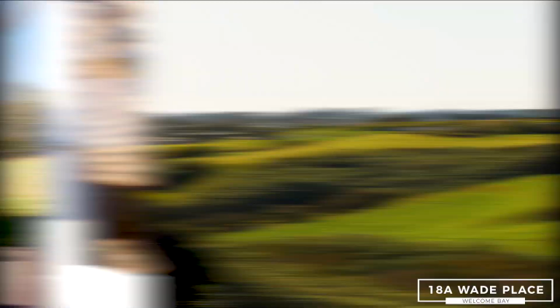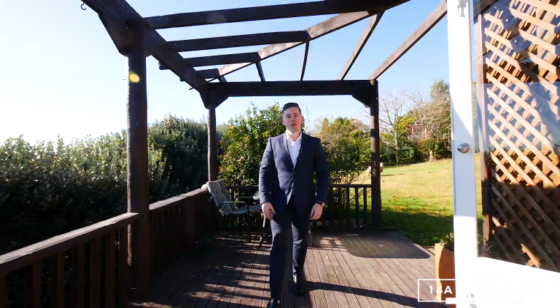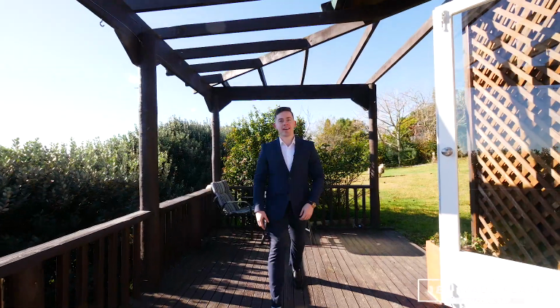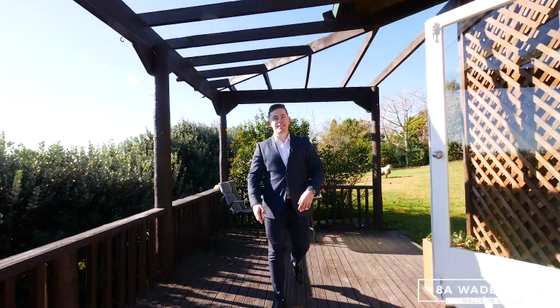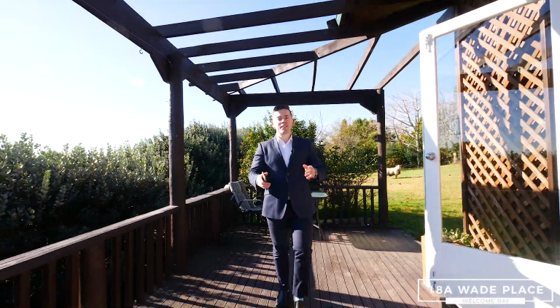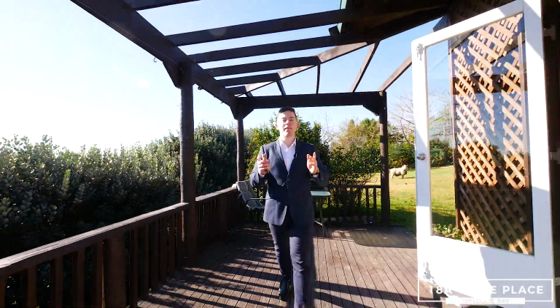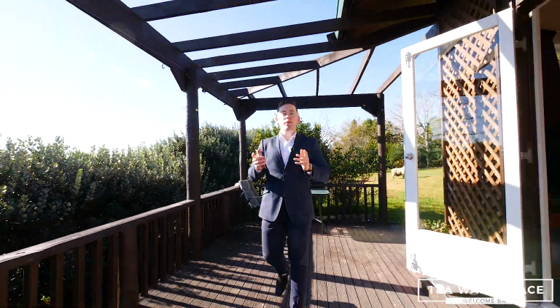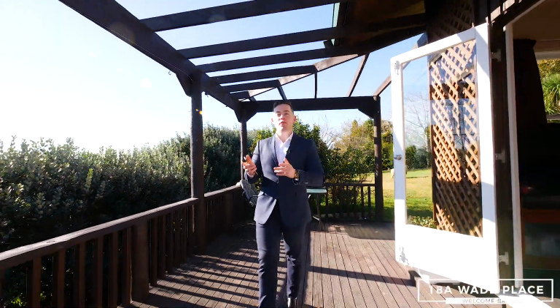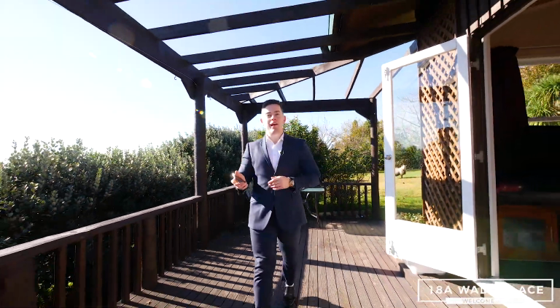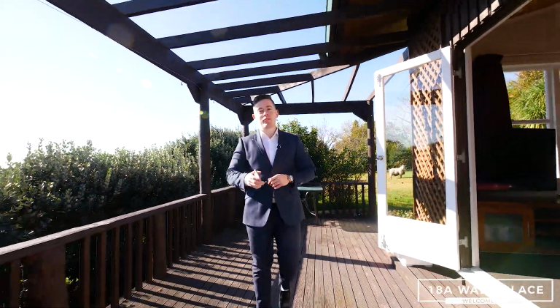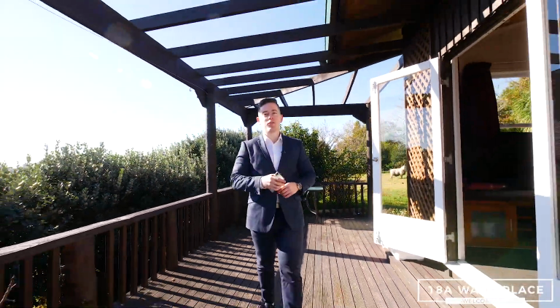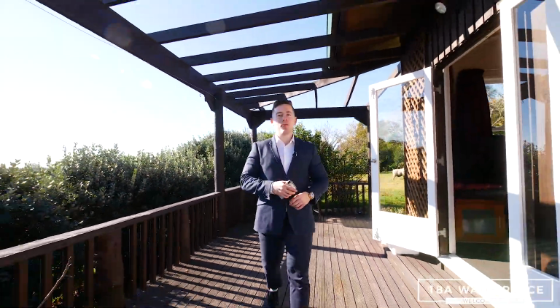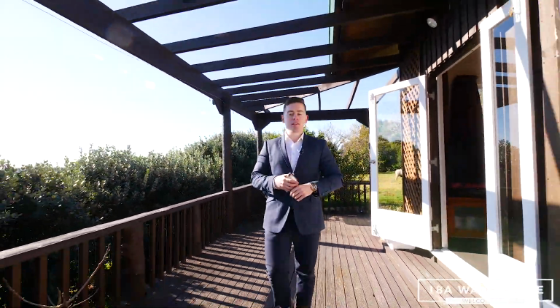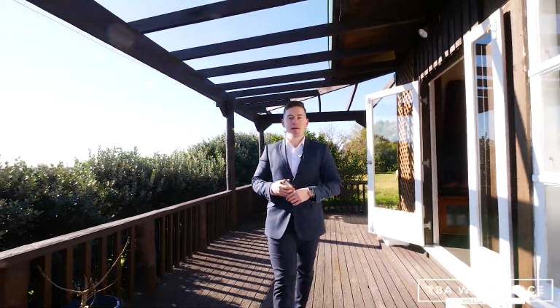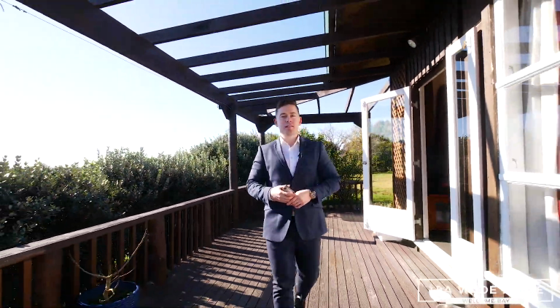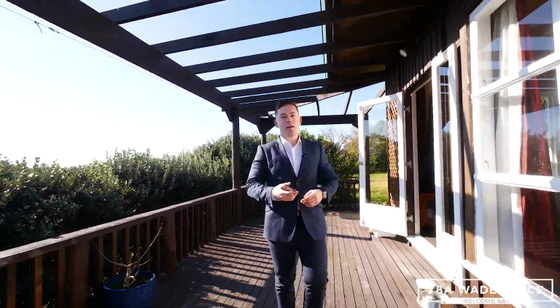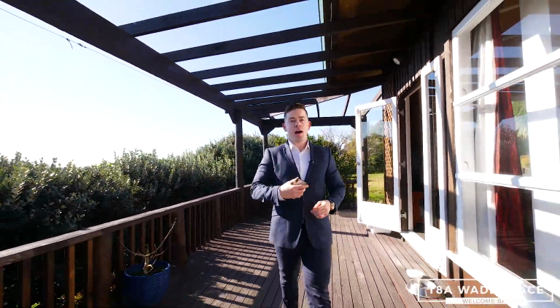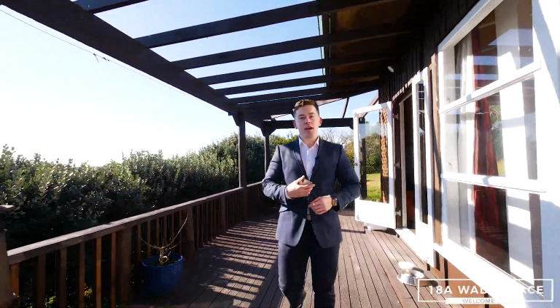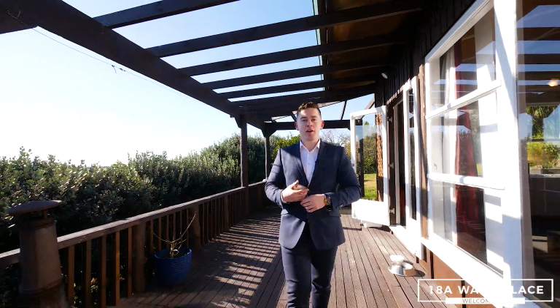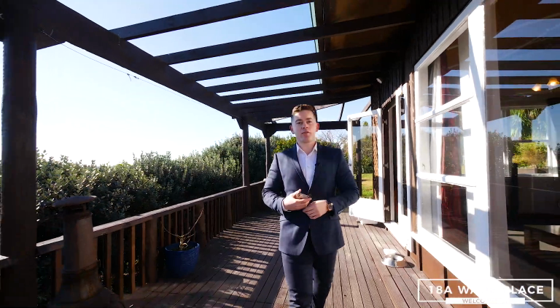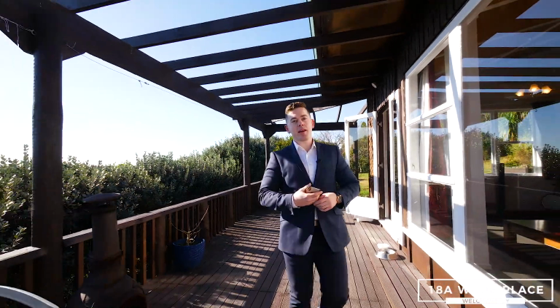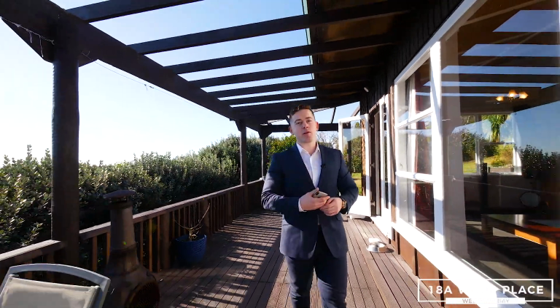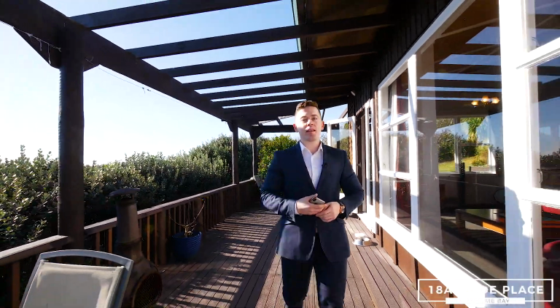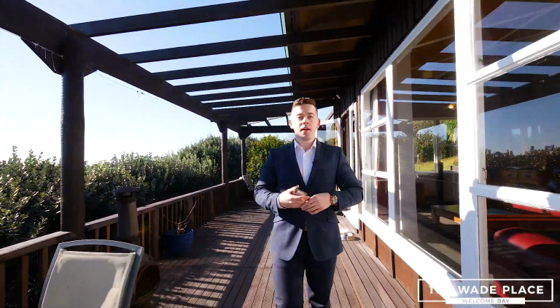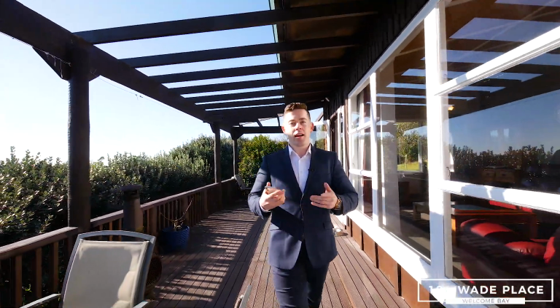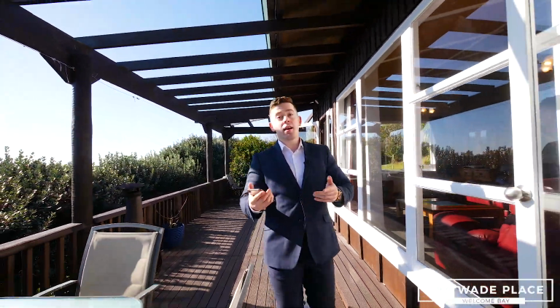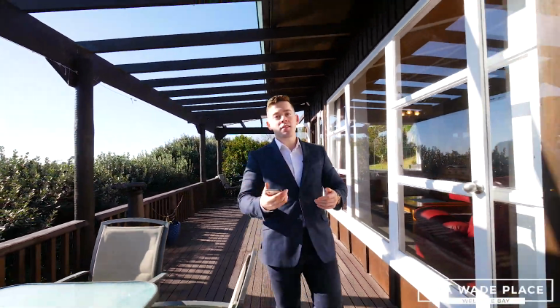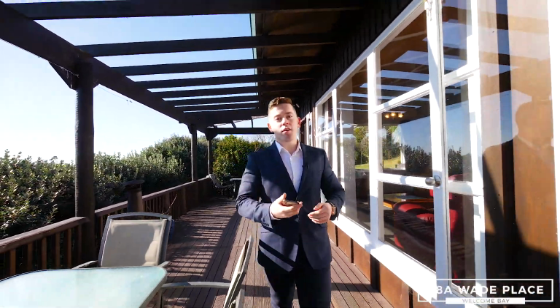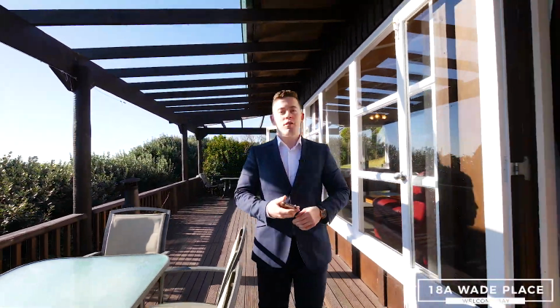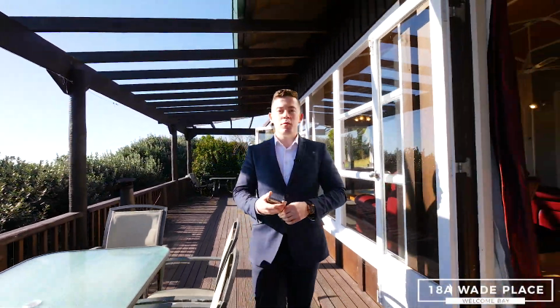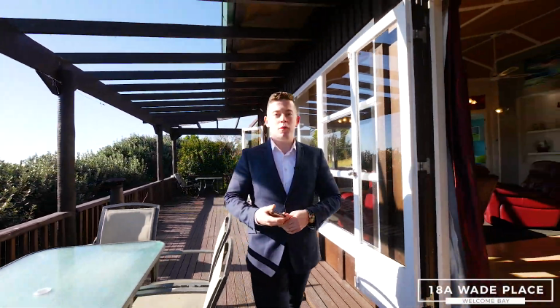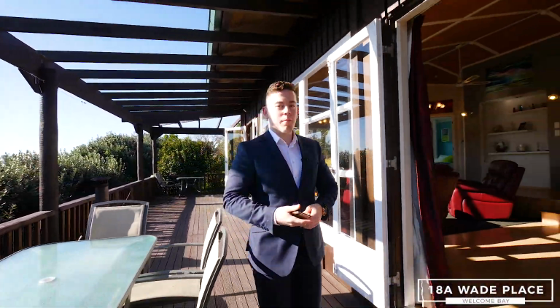Alright guys, this is one that you and your family do not want to miss. I'm Cale Kirk from Eves Realty and I'd love to take you through this beautiful home.